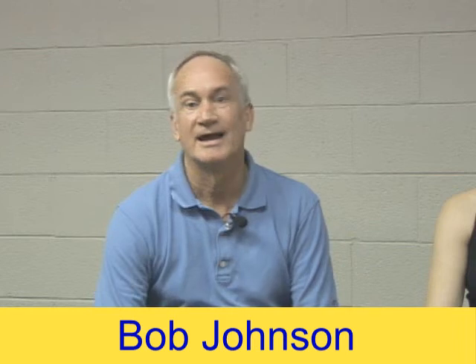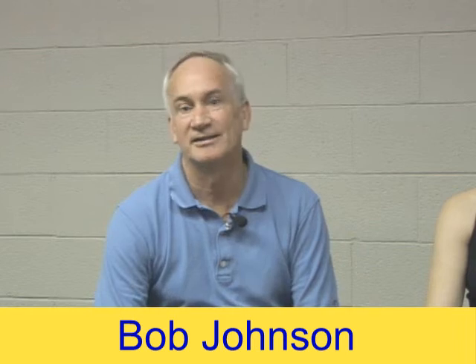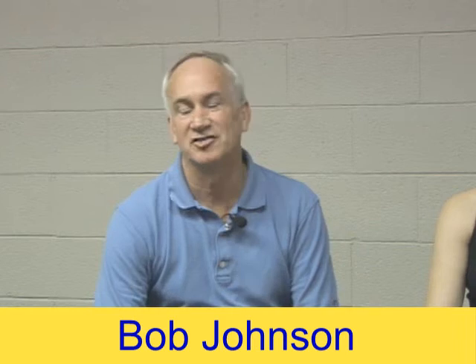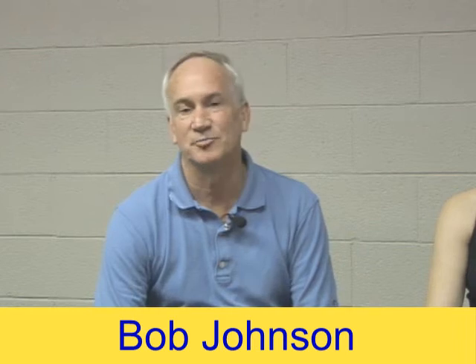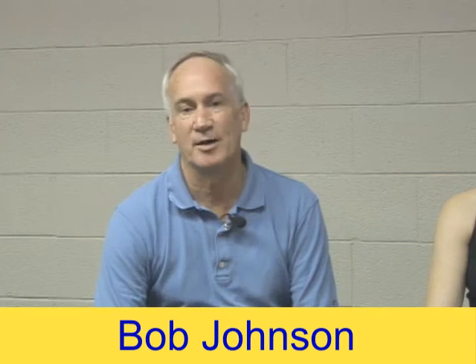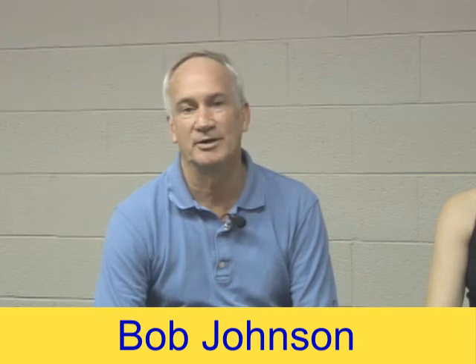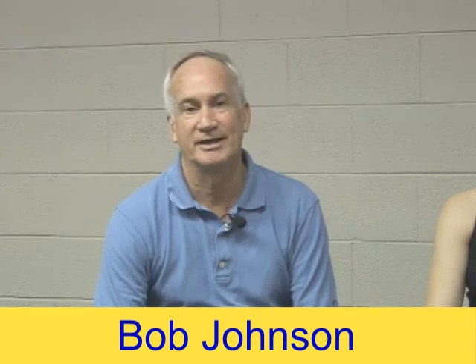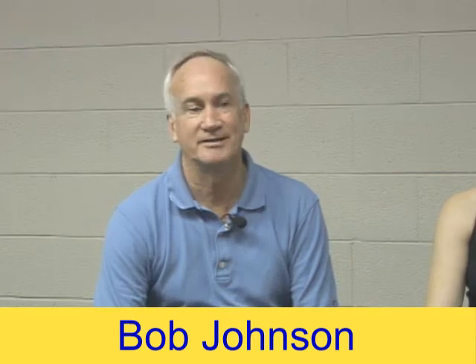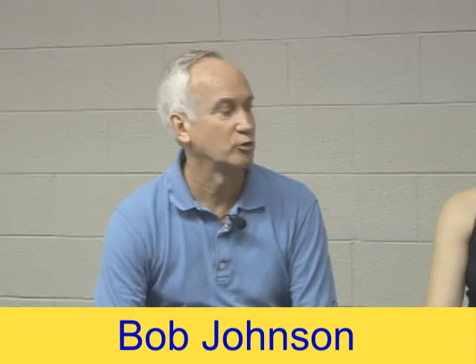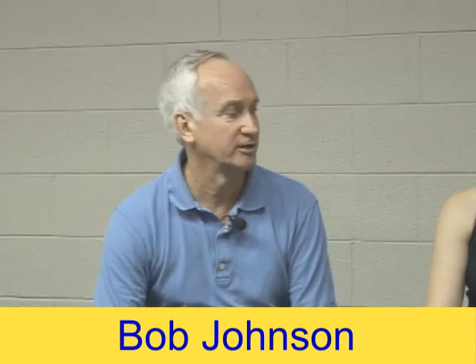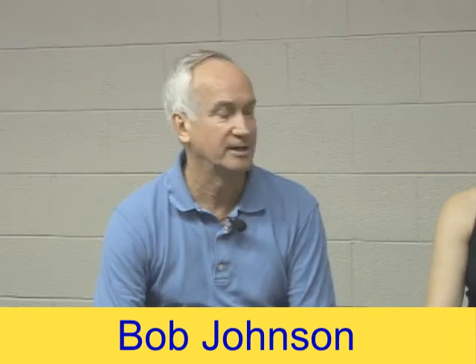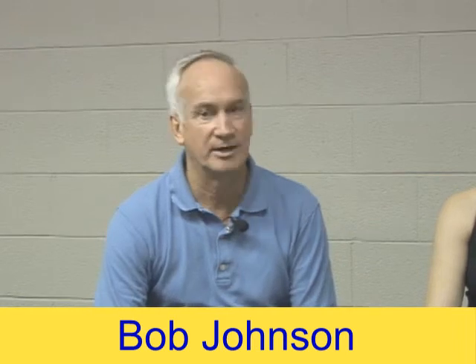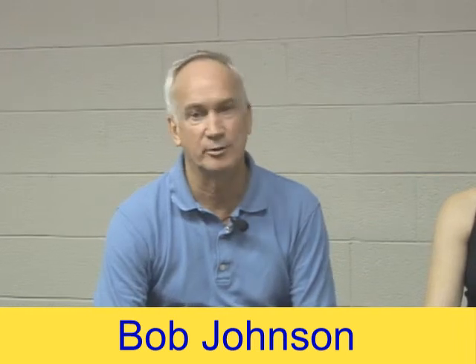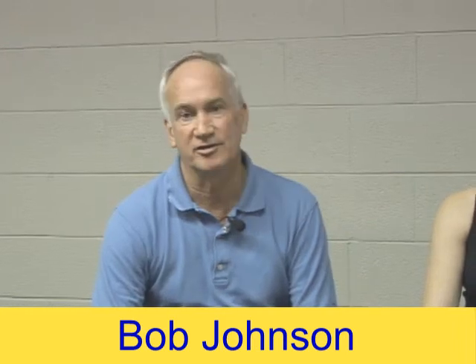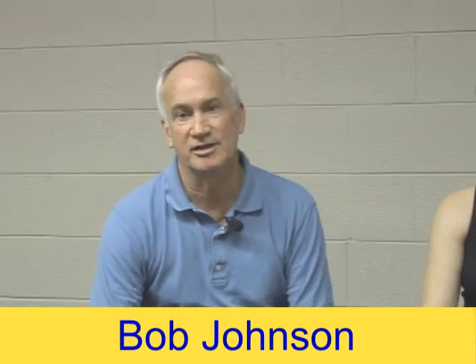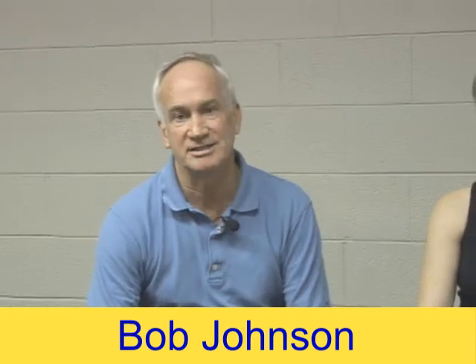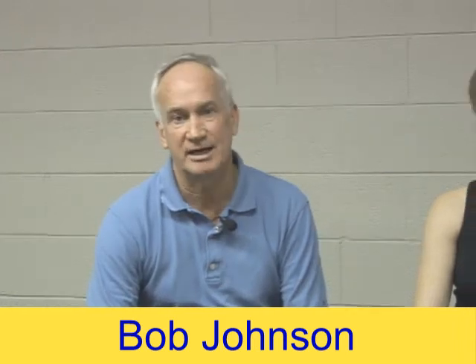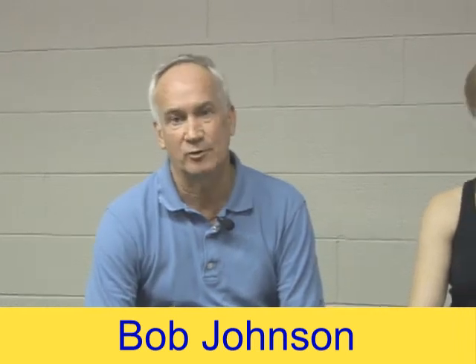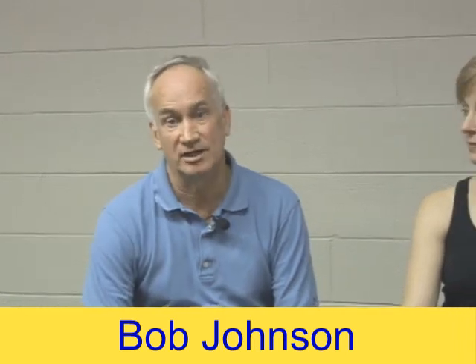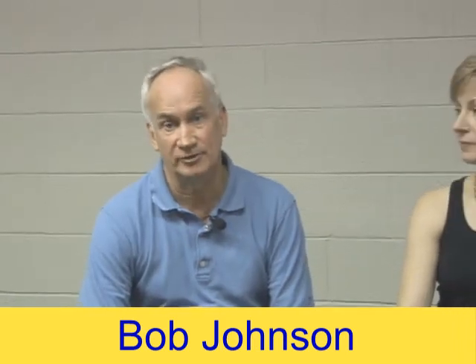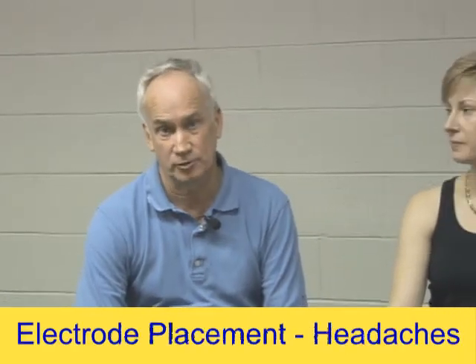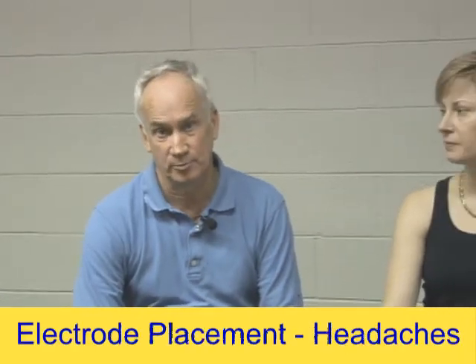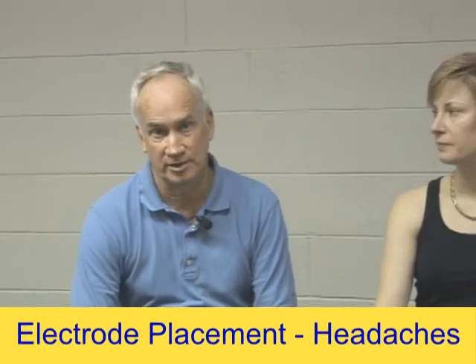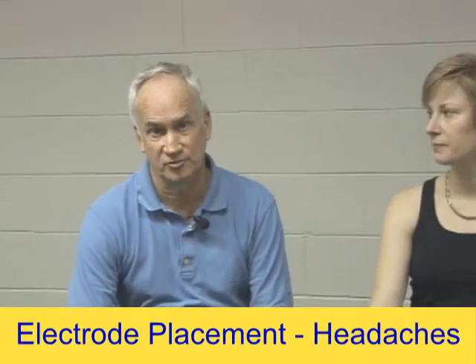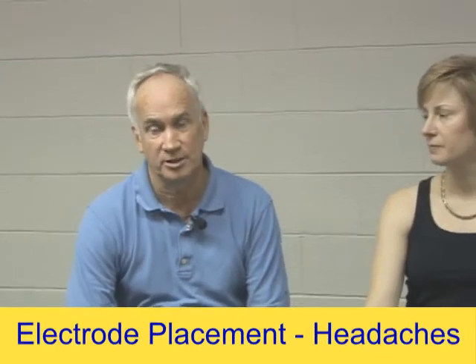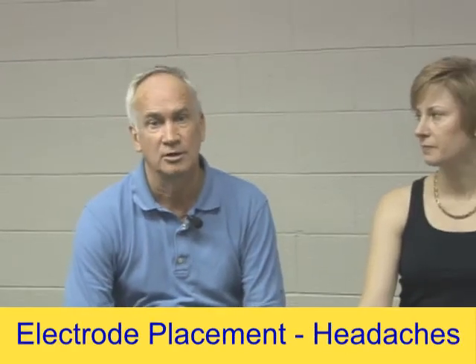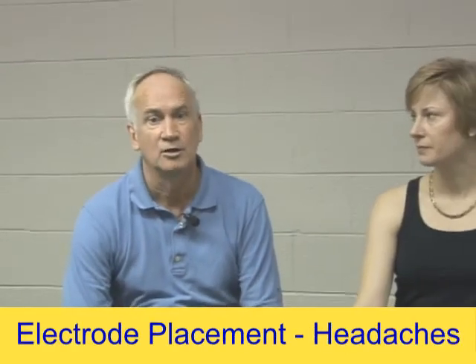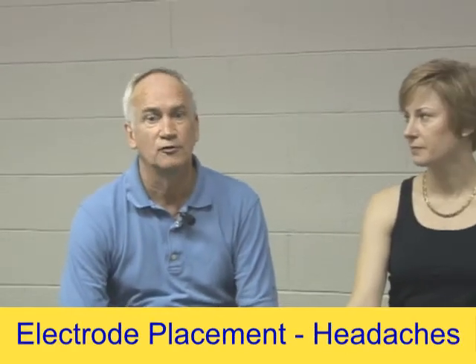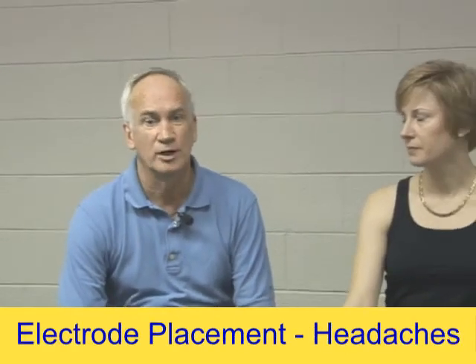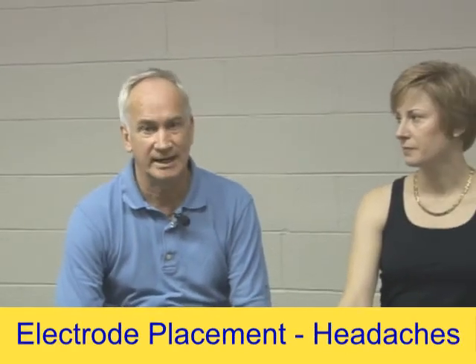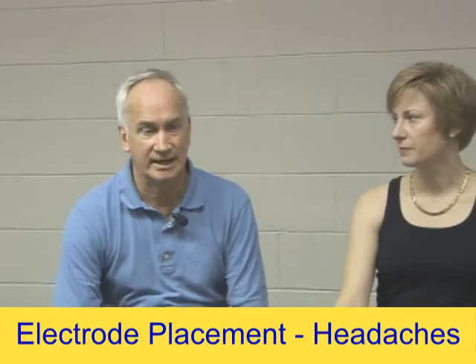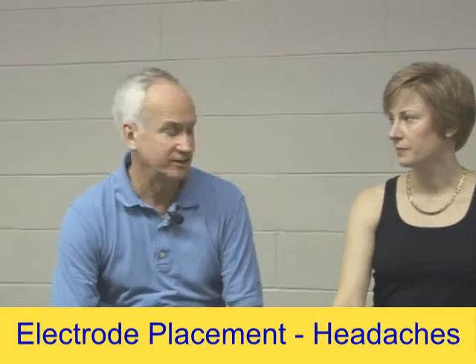Hi, this is Bob again. I wanted to get back with you this time on electrode placement for headaches.